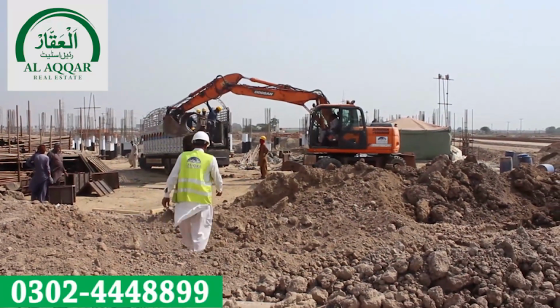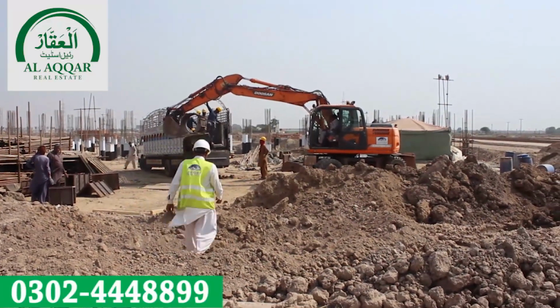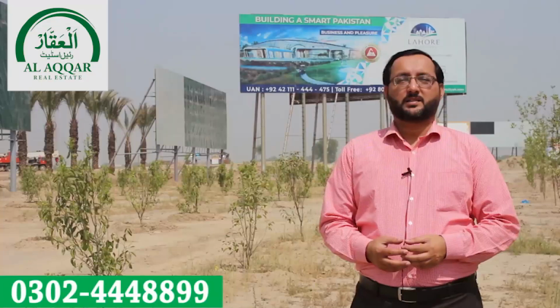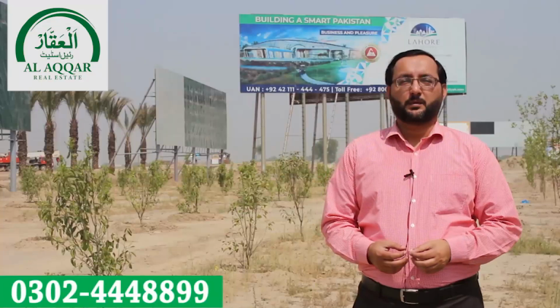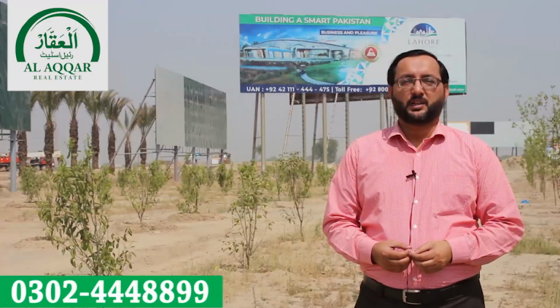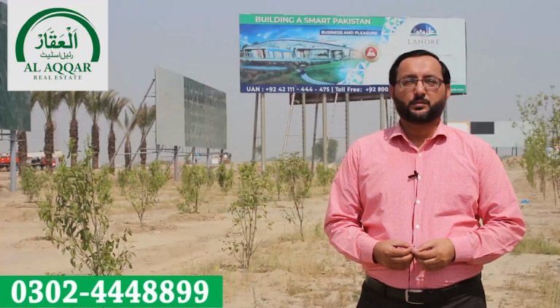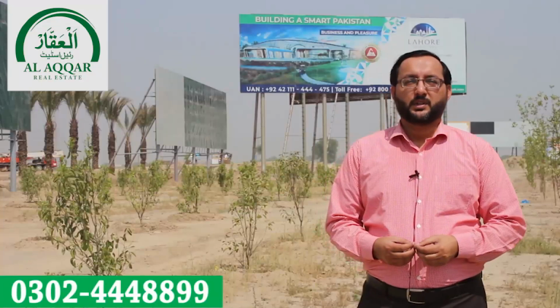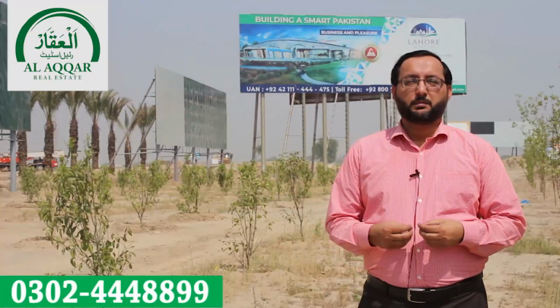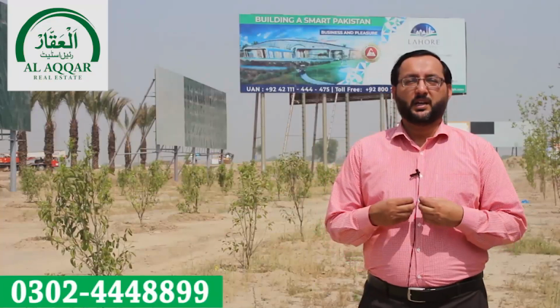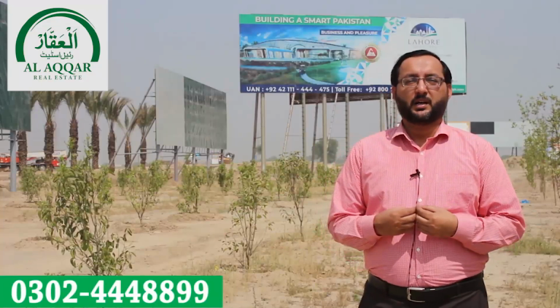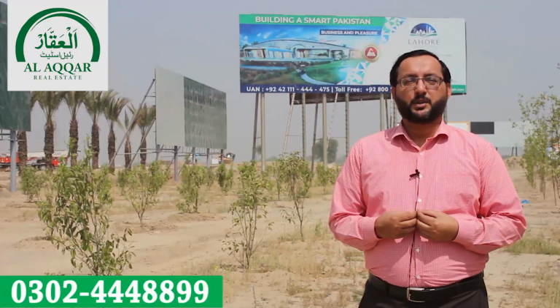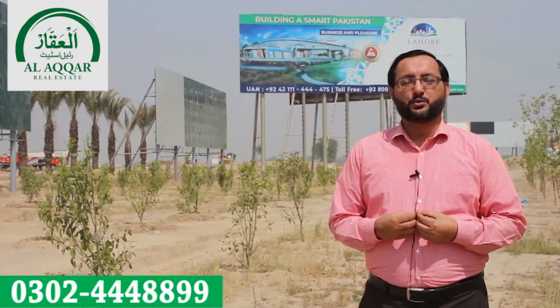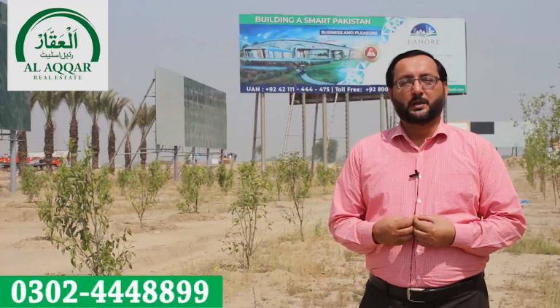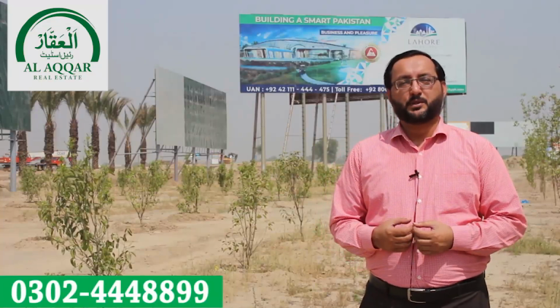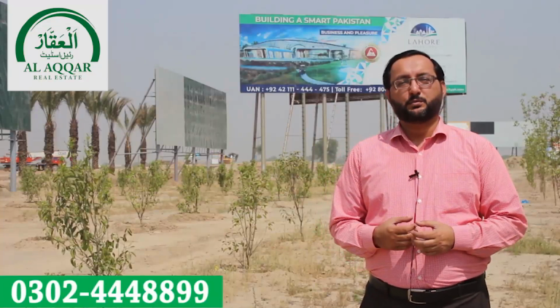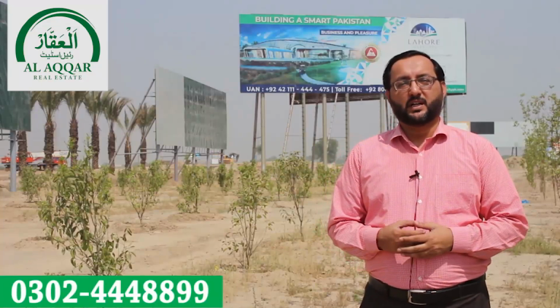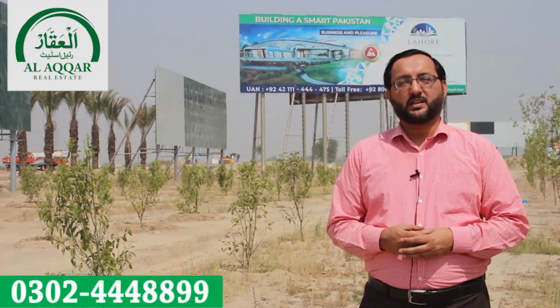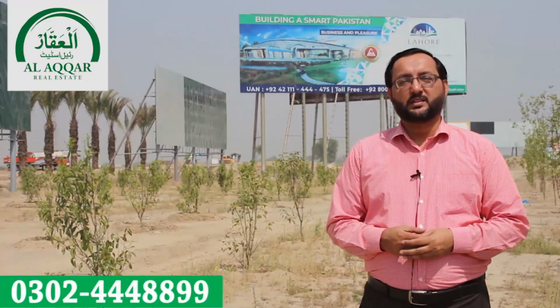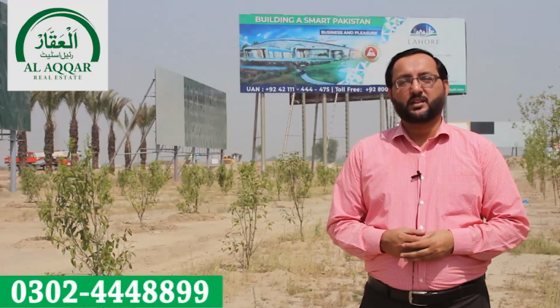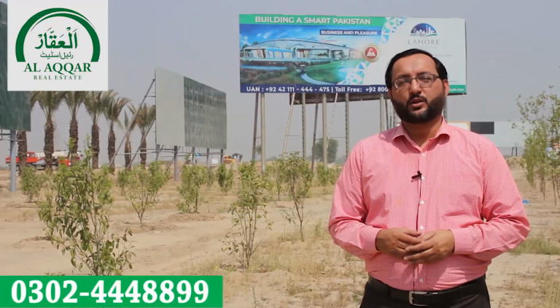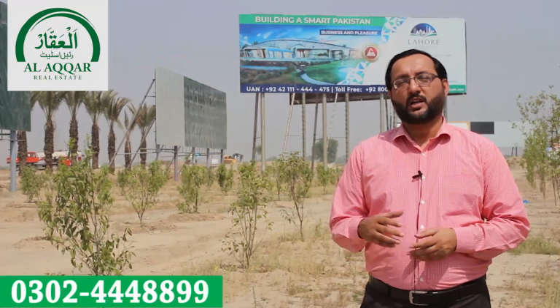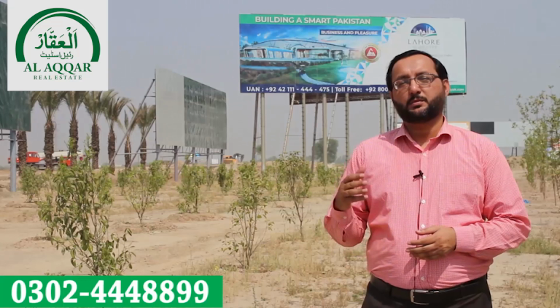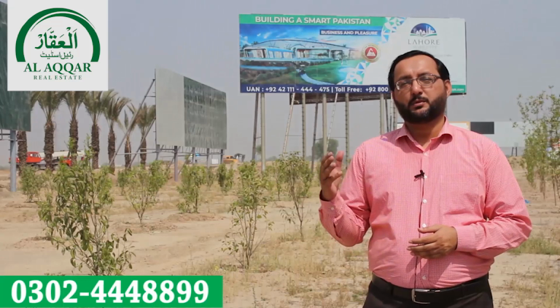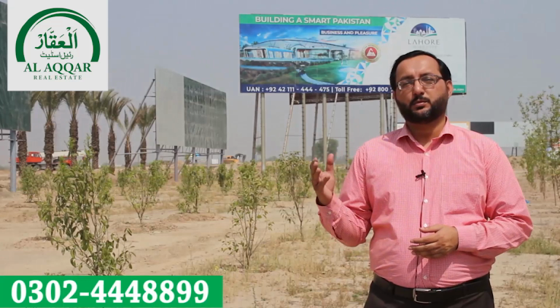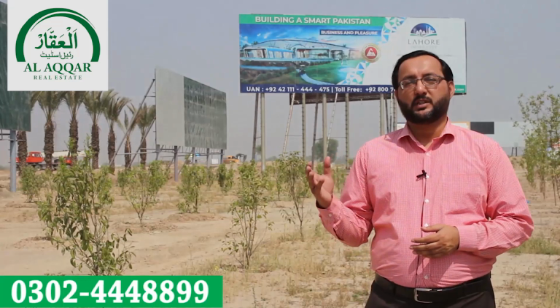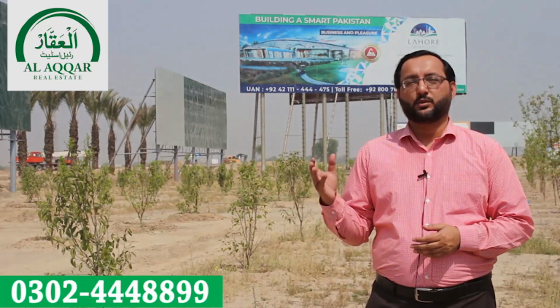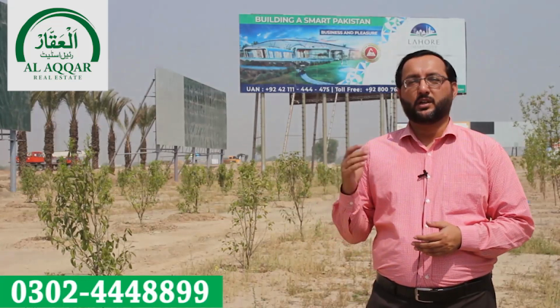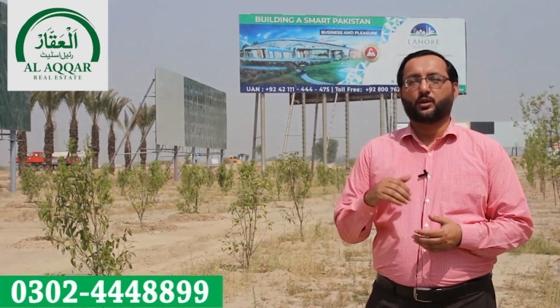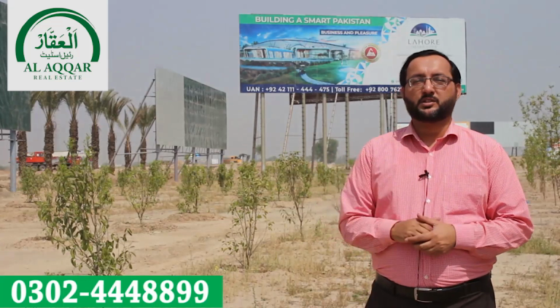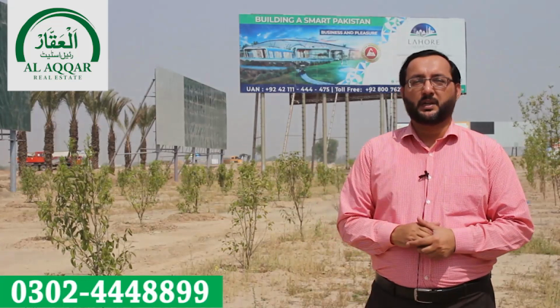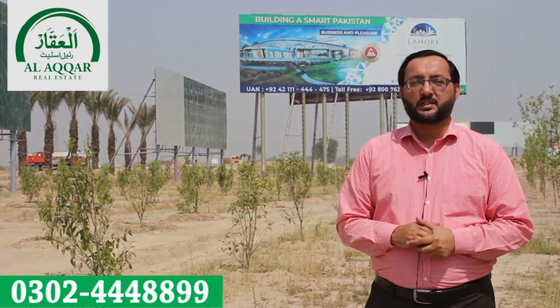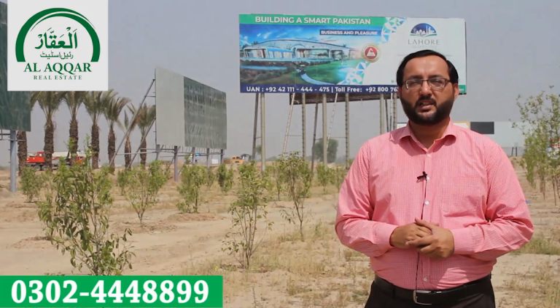Welcome. I am Amir from Aftown Marketing and today I will tell you about Lahore Smart City.